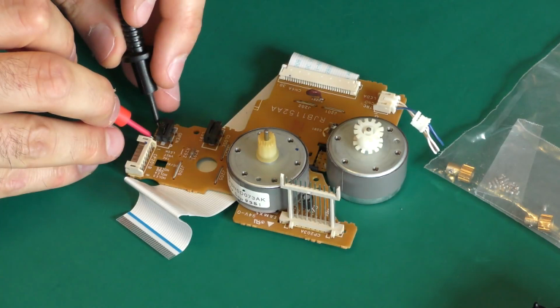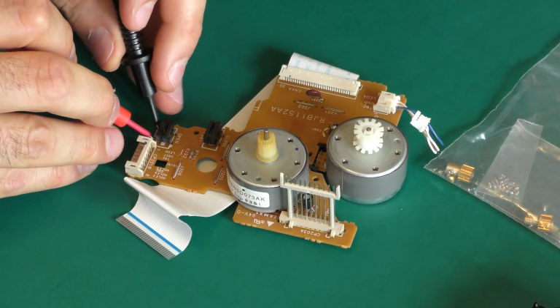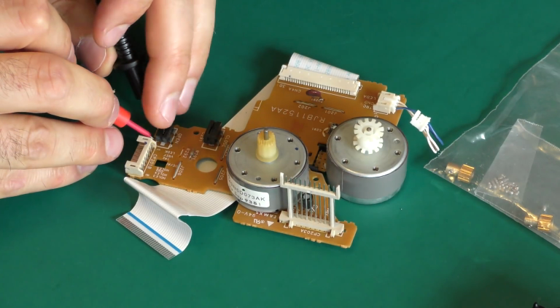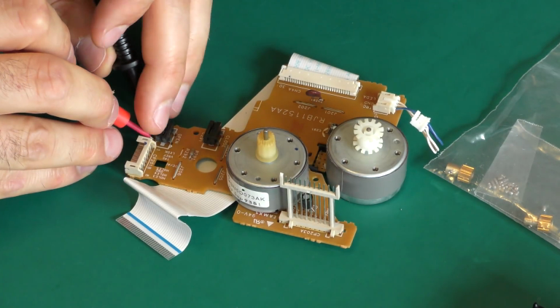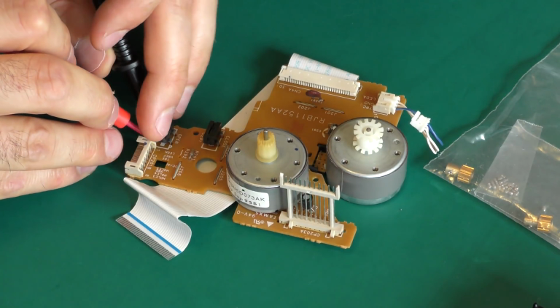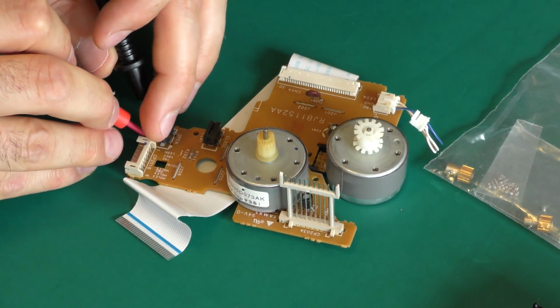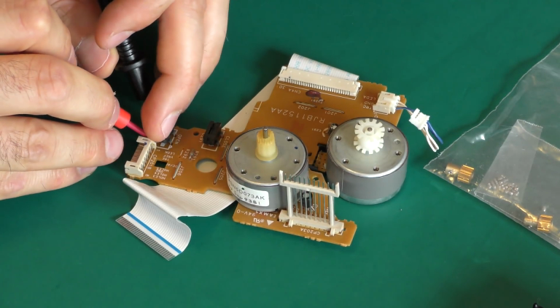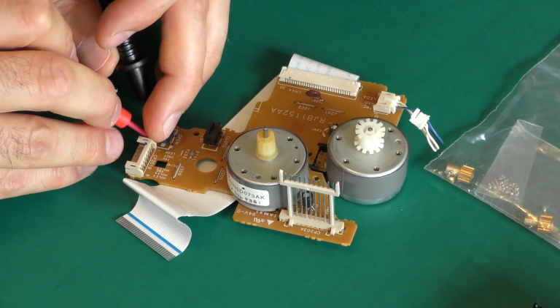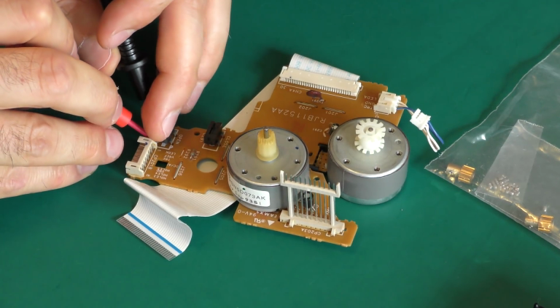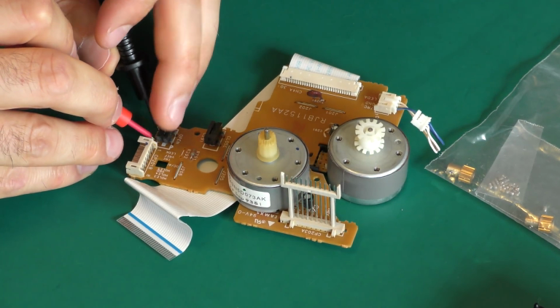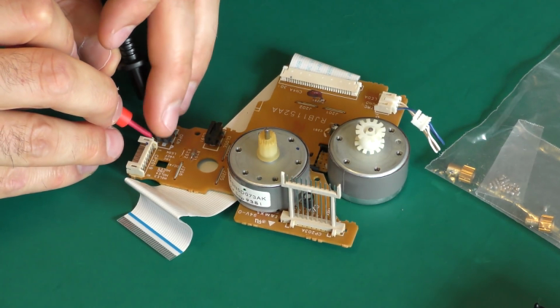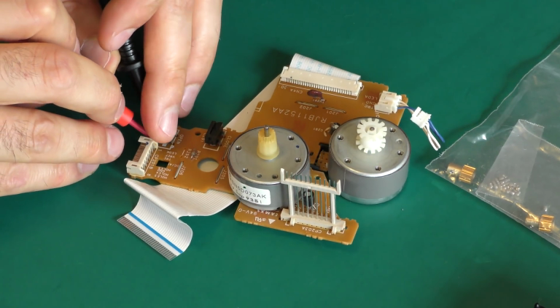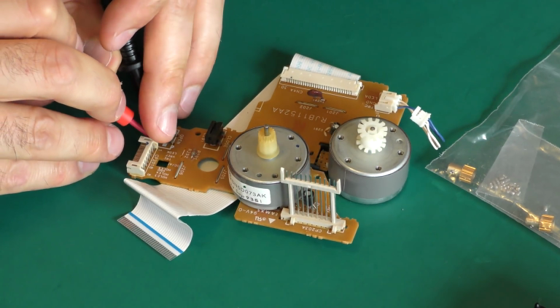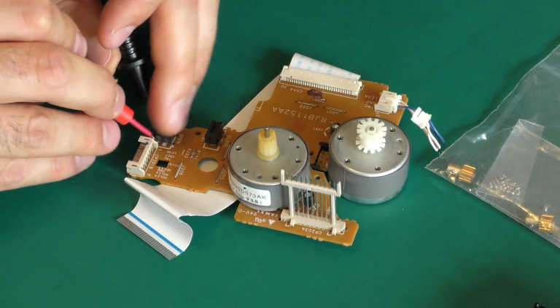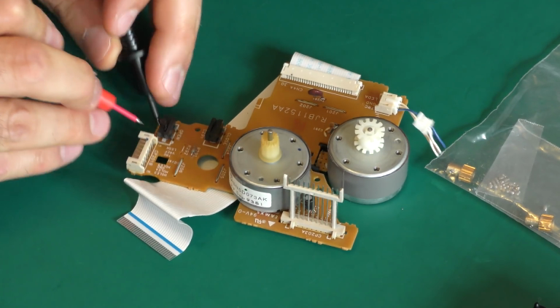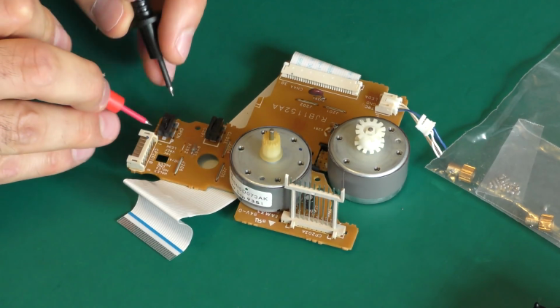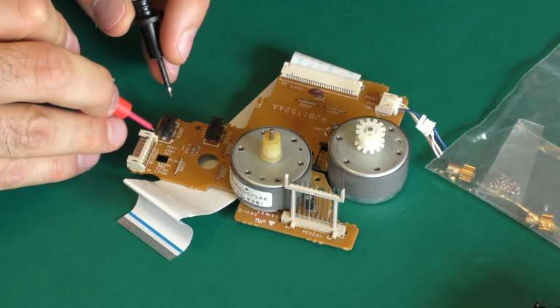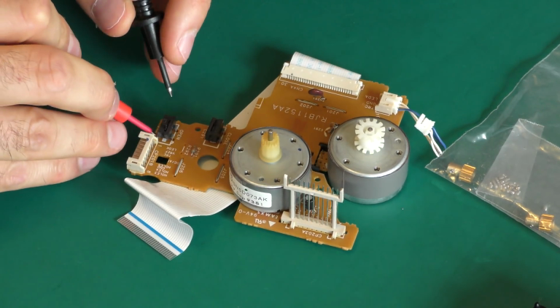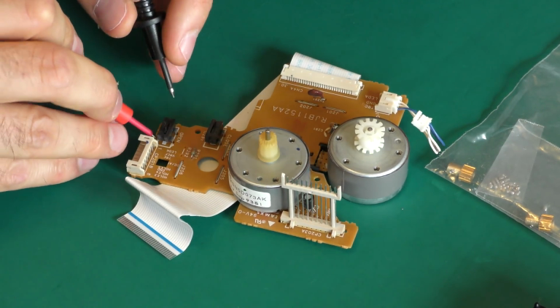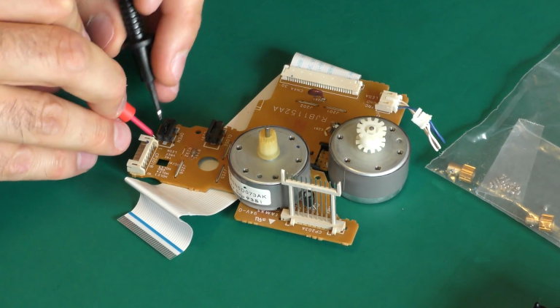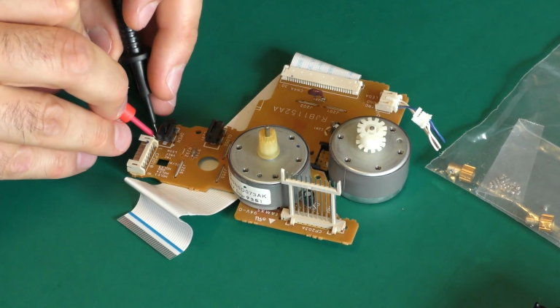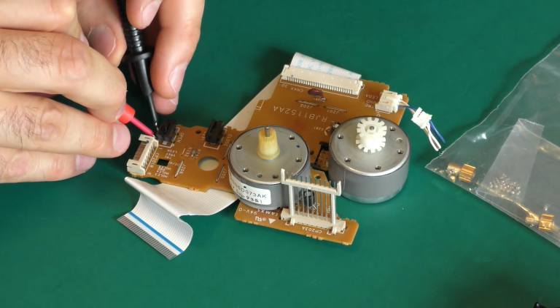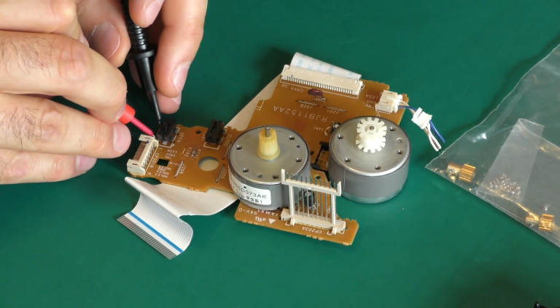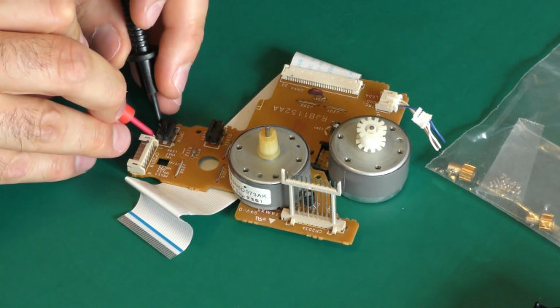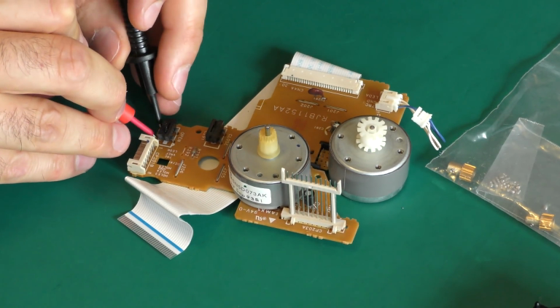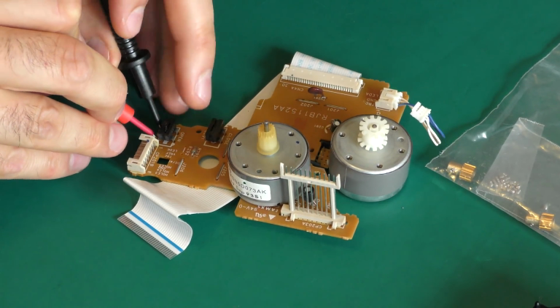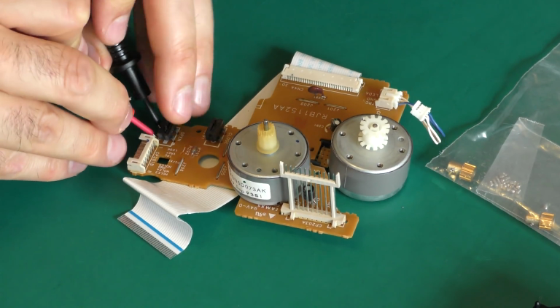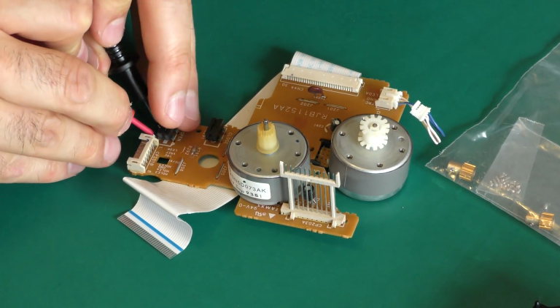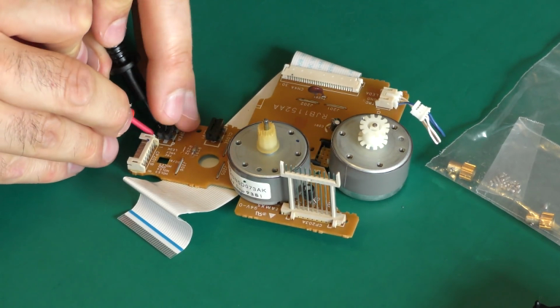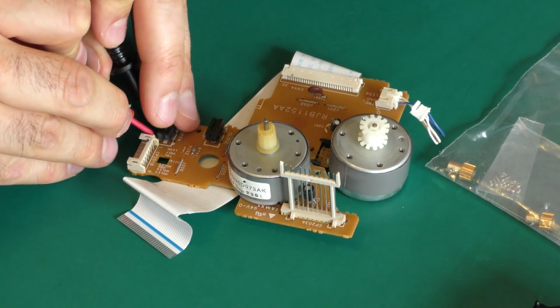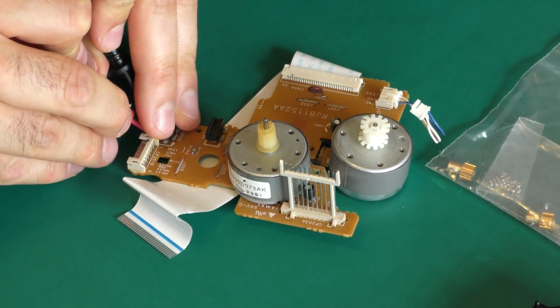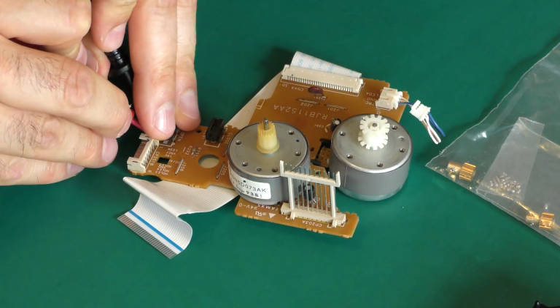Cleaning and checking all the various detection switches is important. Now the mechanism is apart.